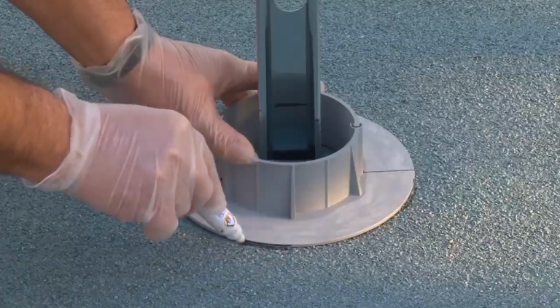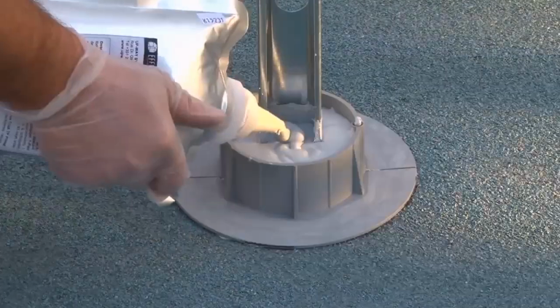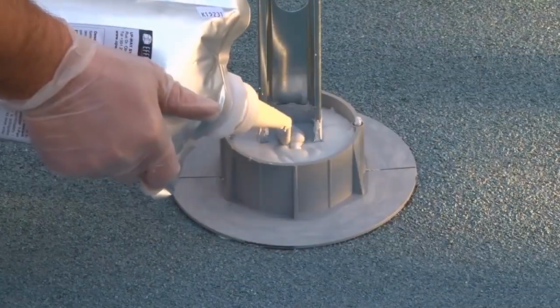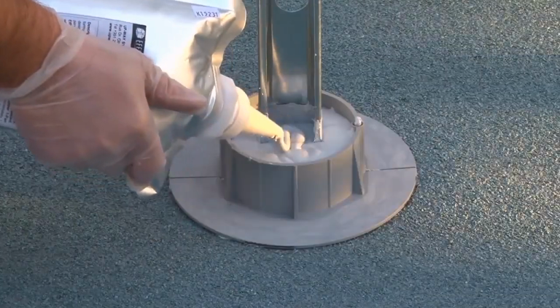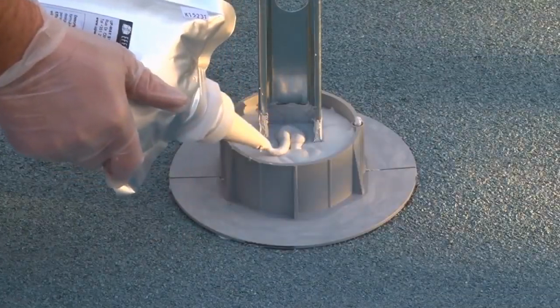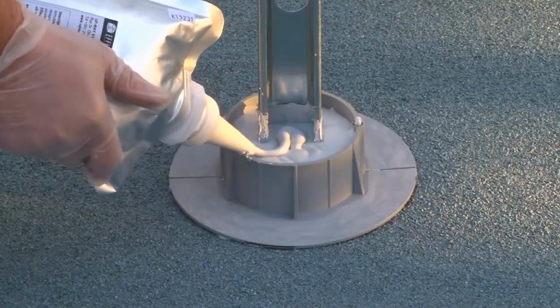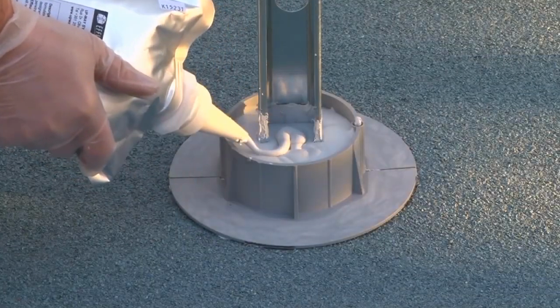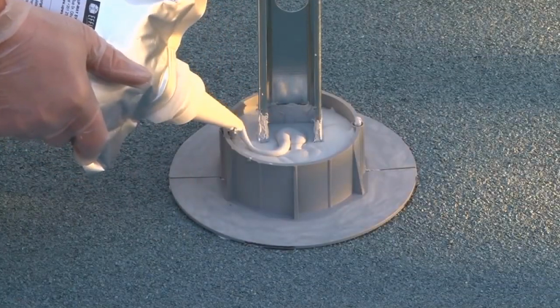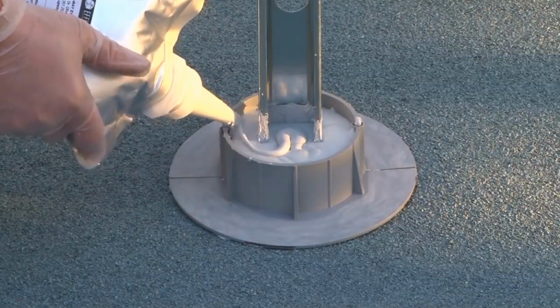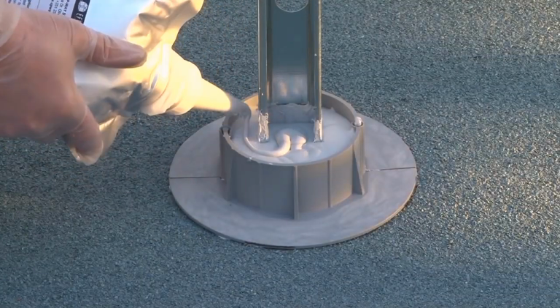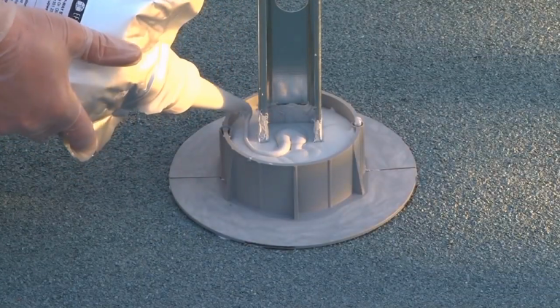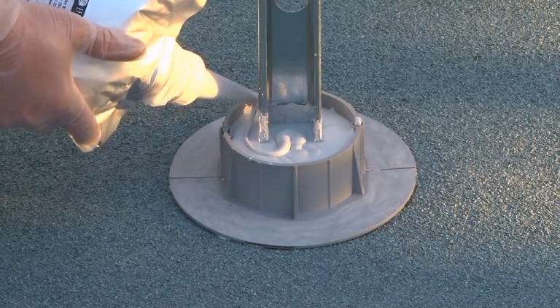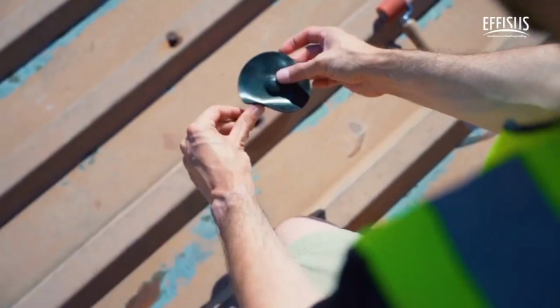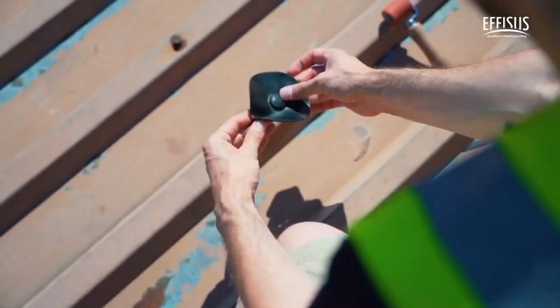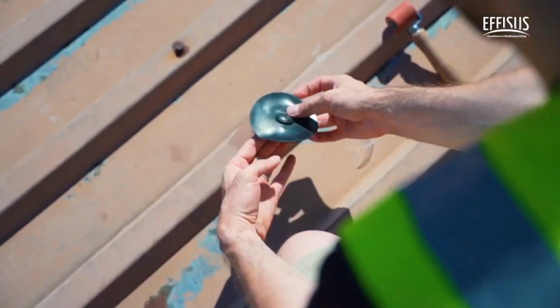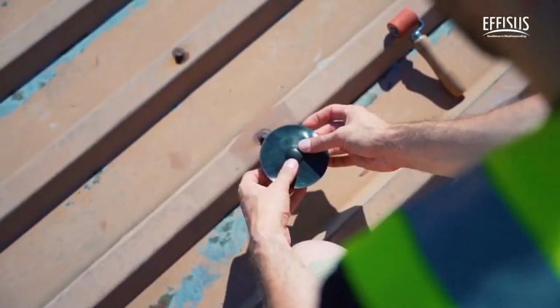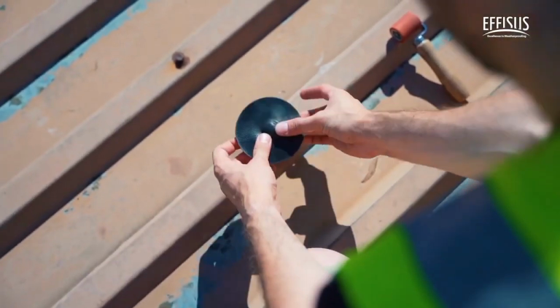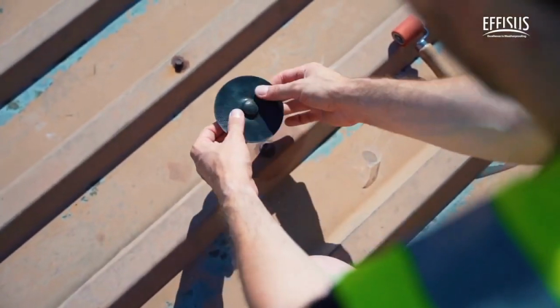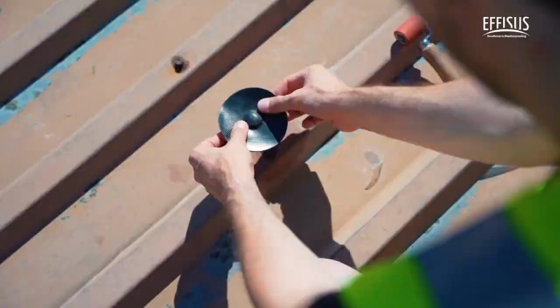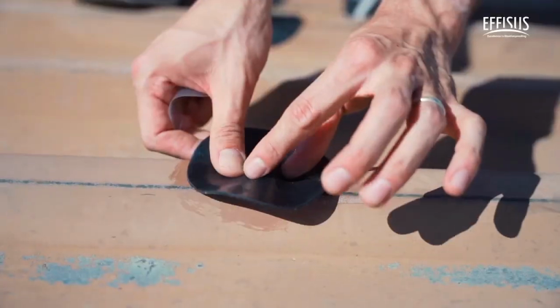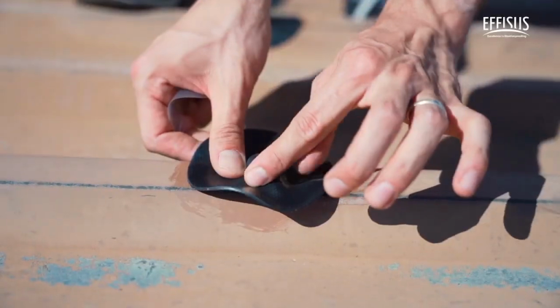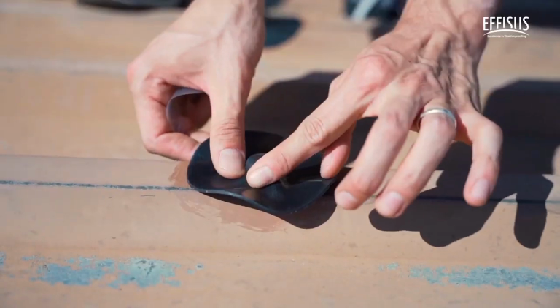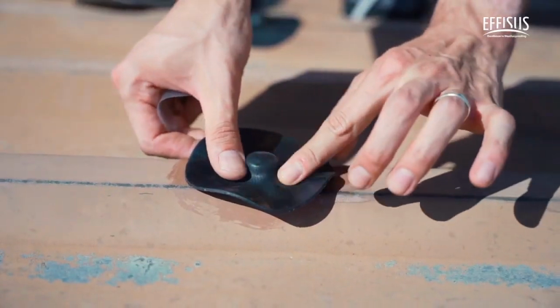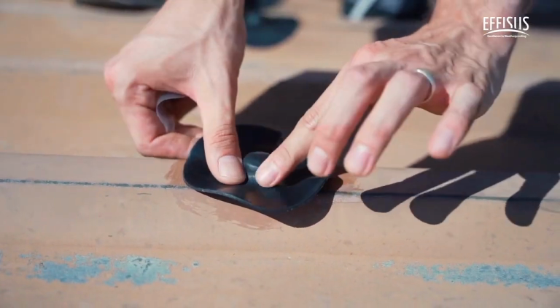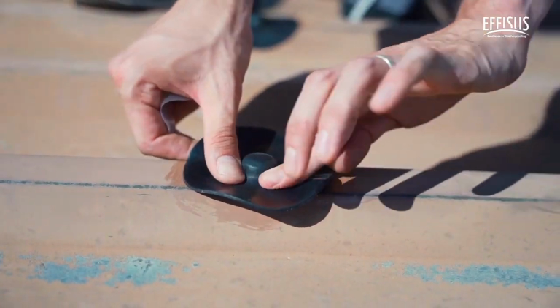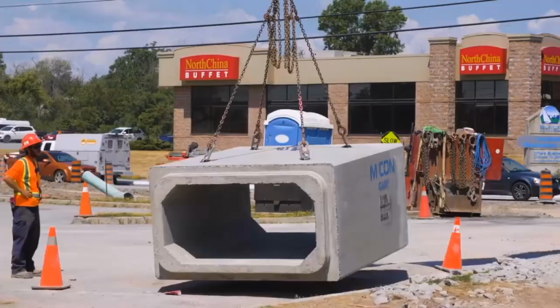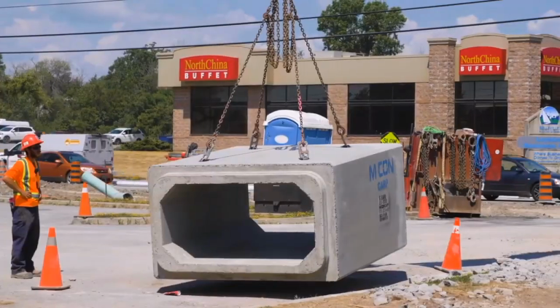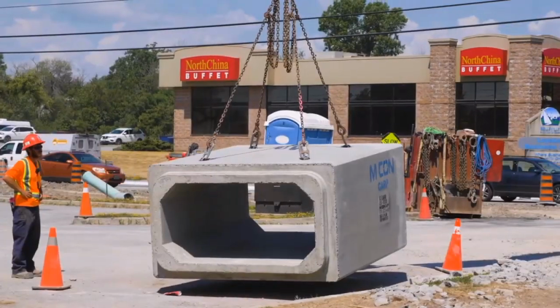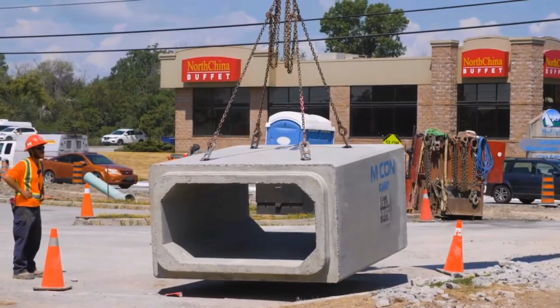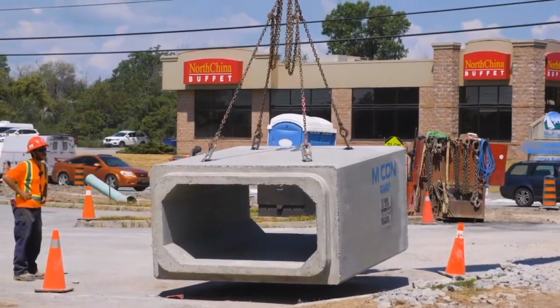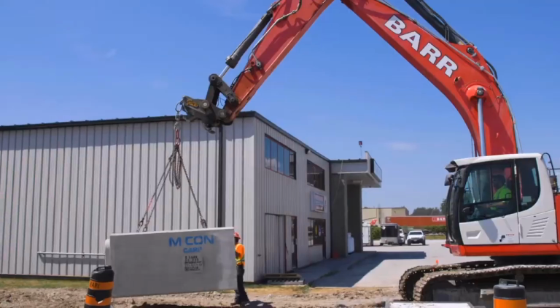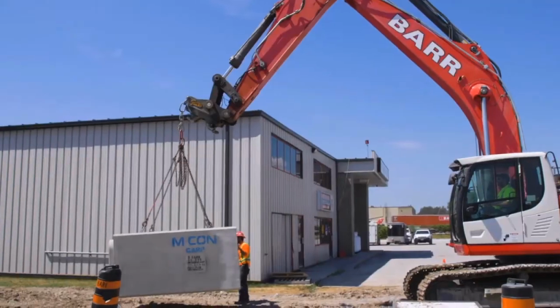Welcome to NPM Tech. Construction technologies that have reached a new level.